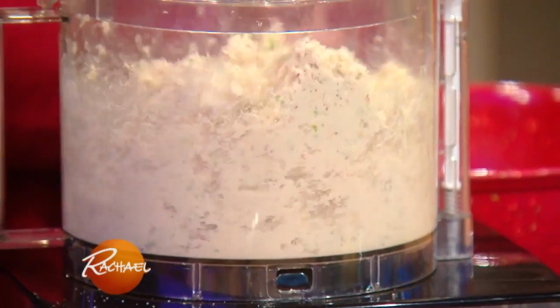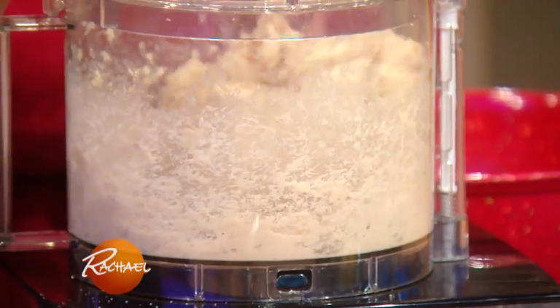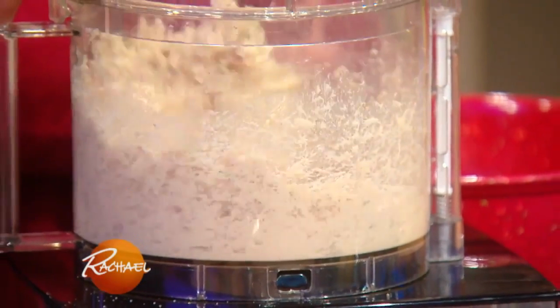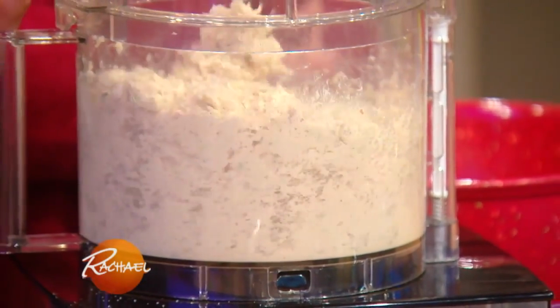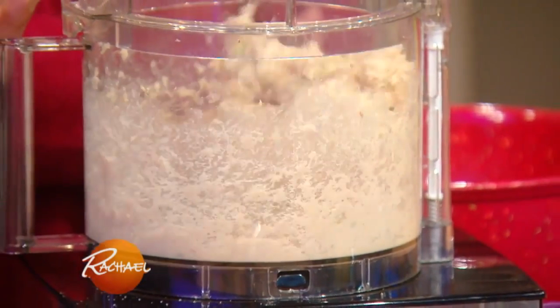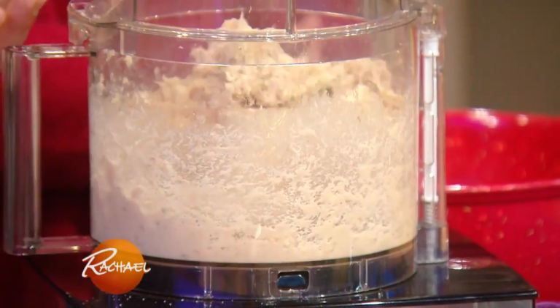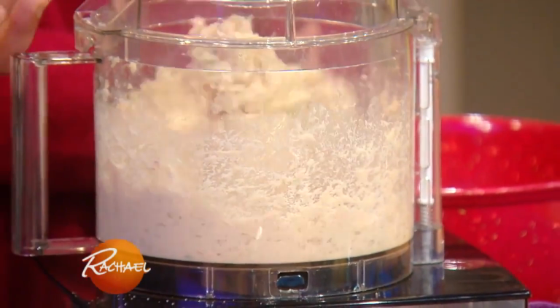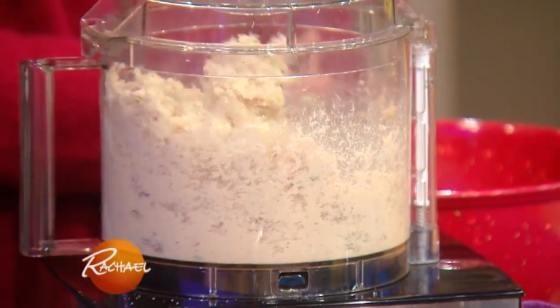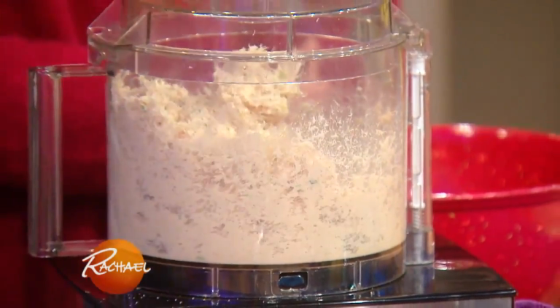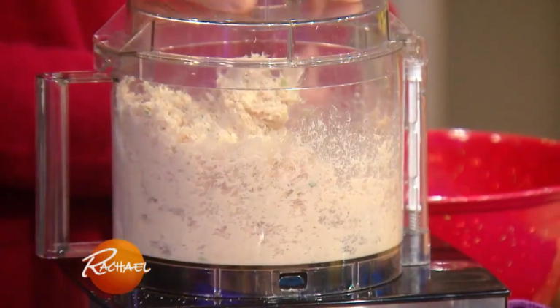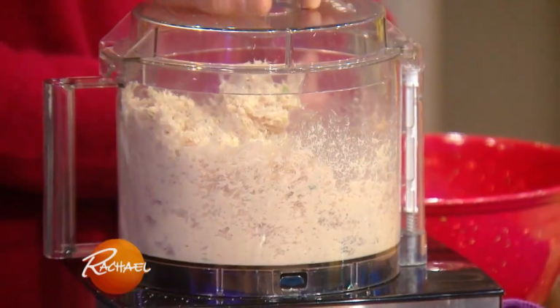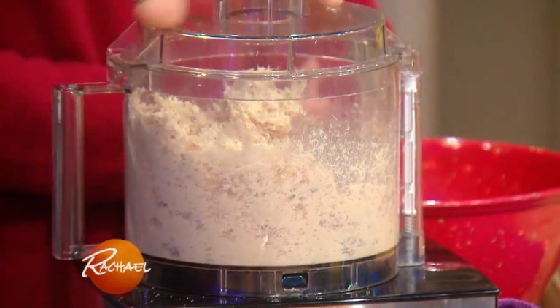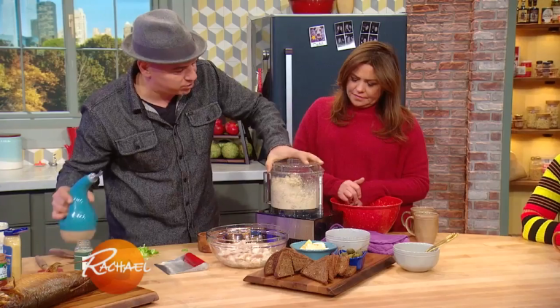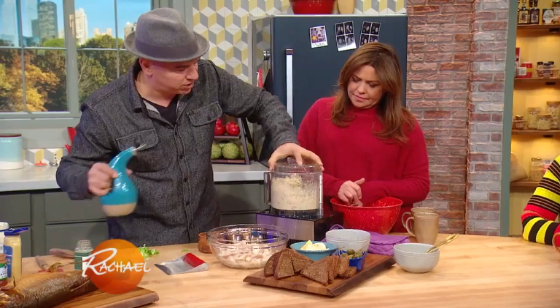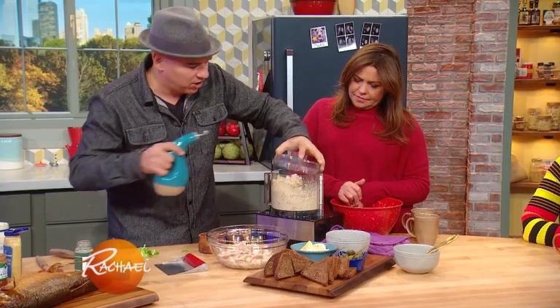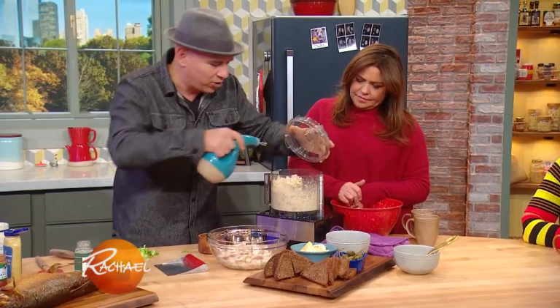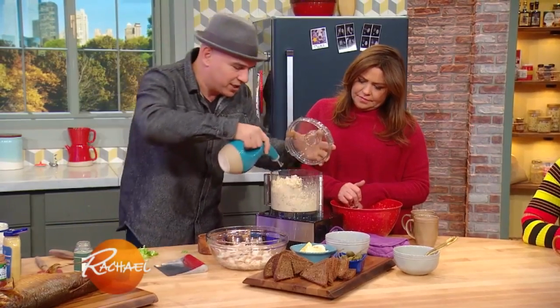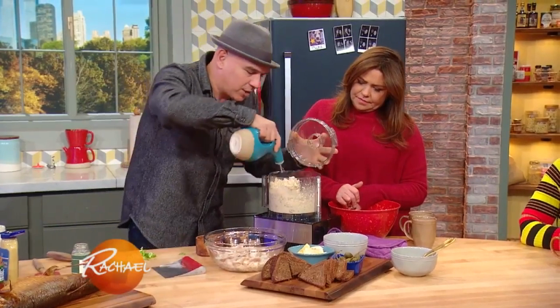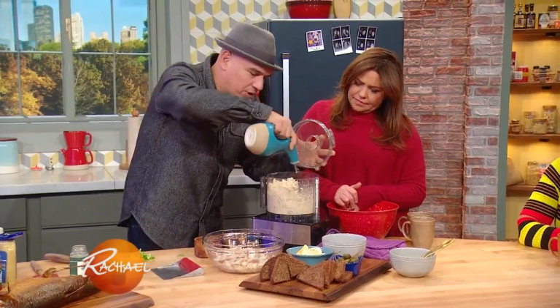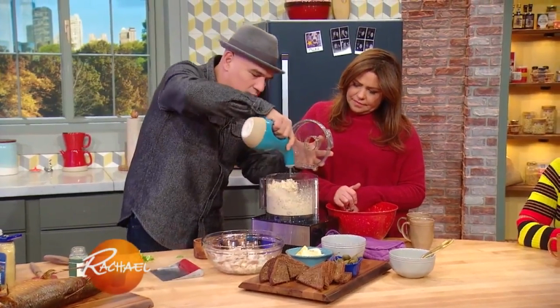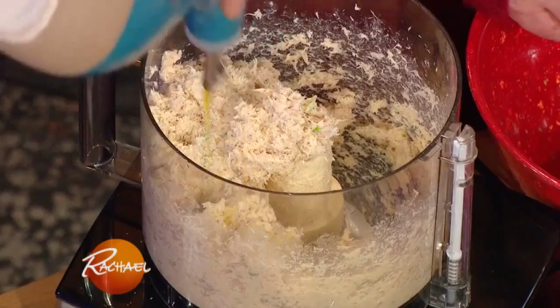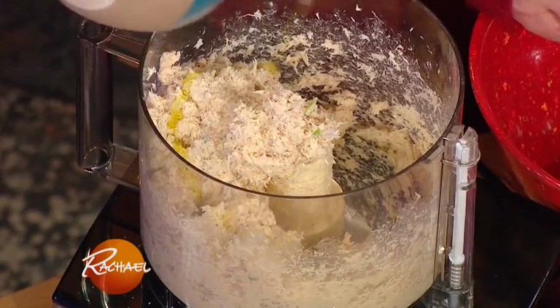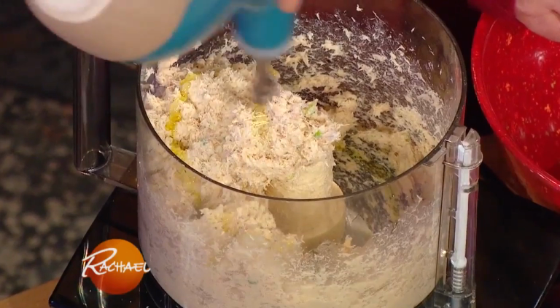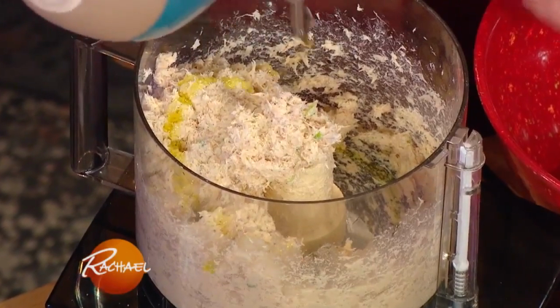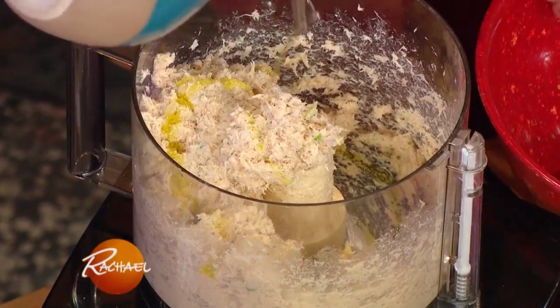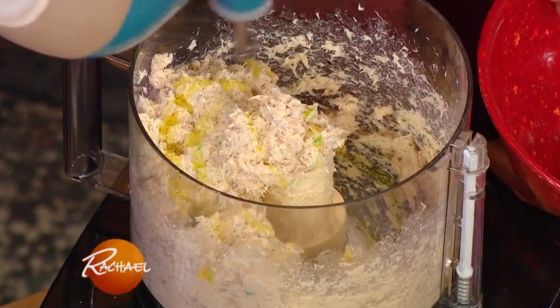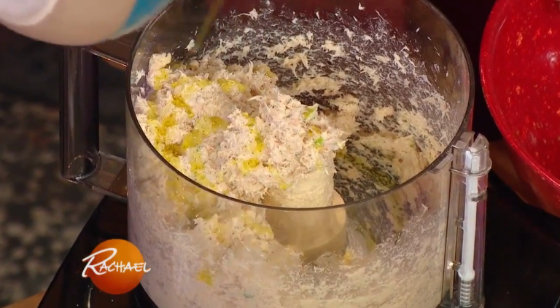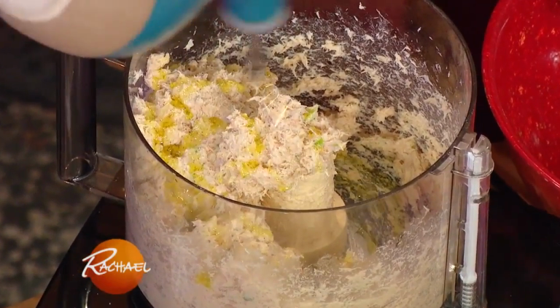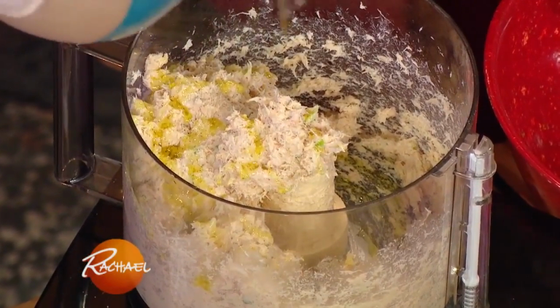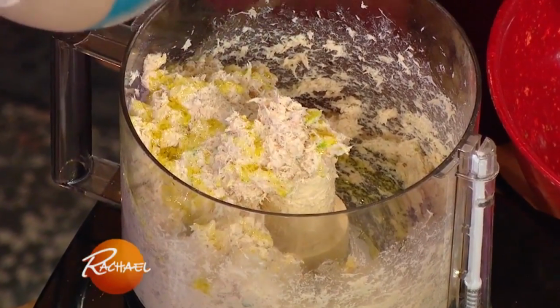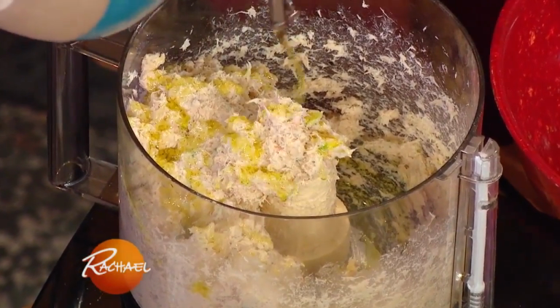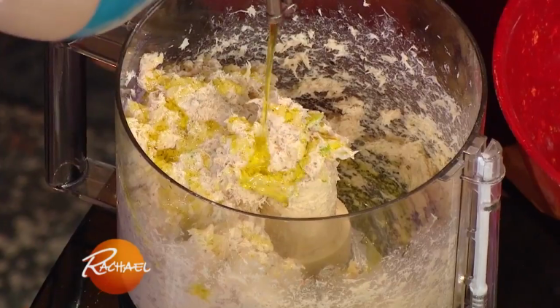We just pulse this until it becomes this kind of beautiful smooth spread. This has become a real favorite in my house for the holidays. I'm gonna put a little more olive oil in because I like fat — you want that nice consistency.